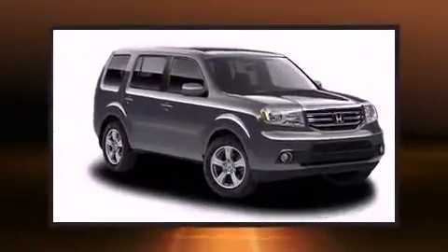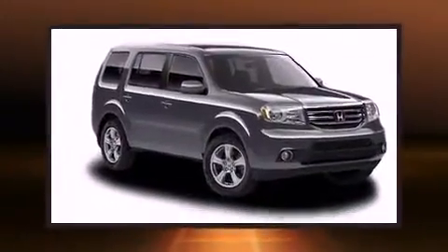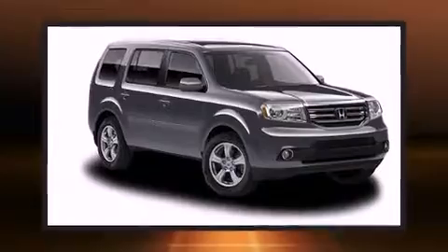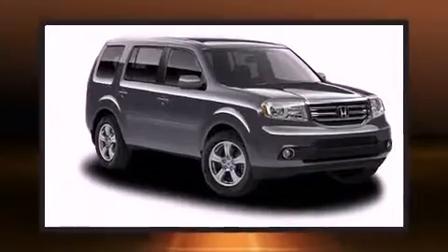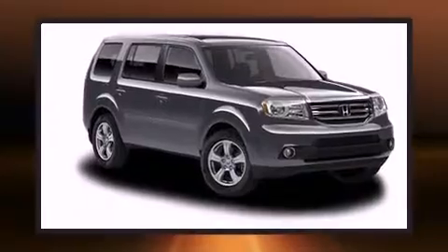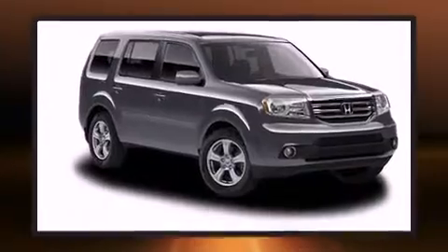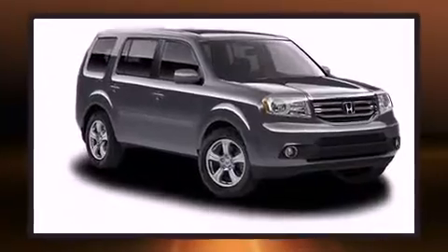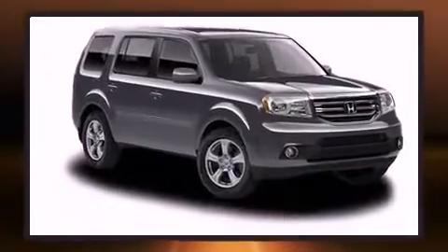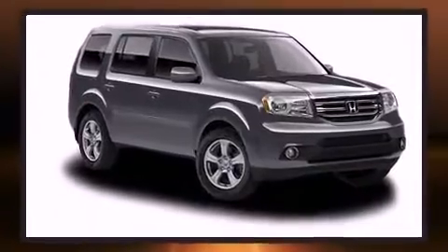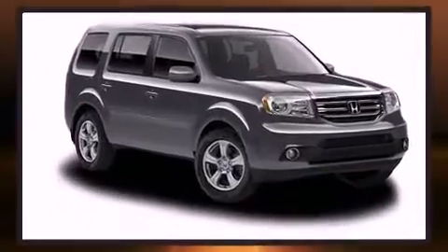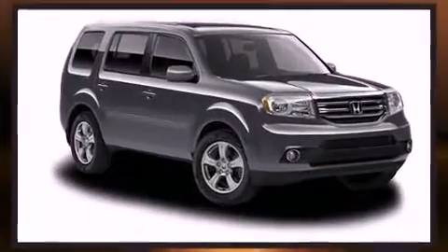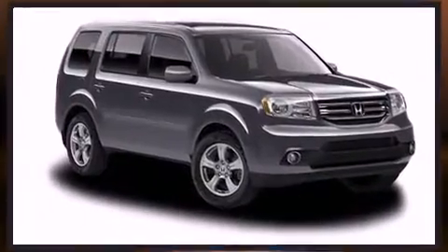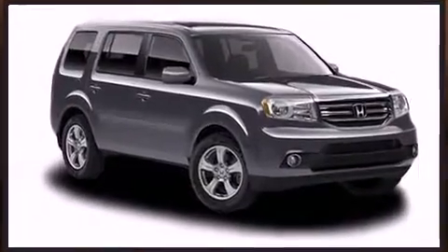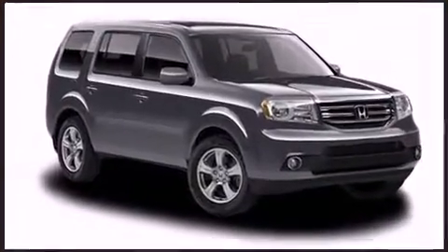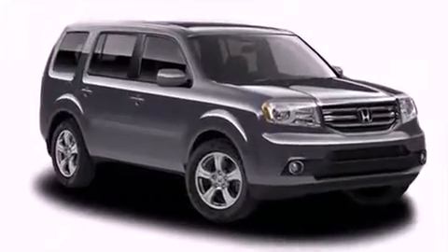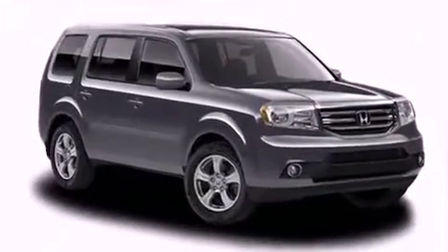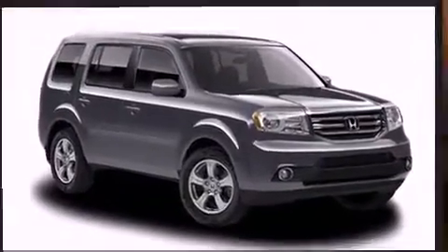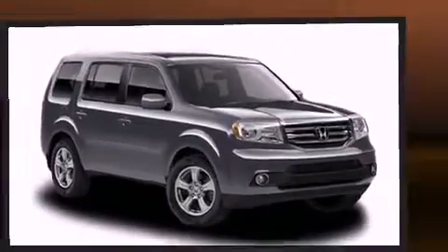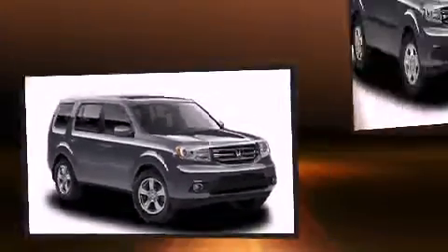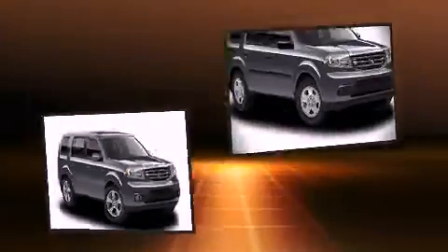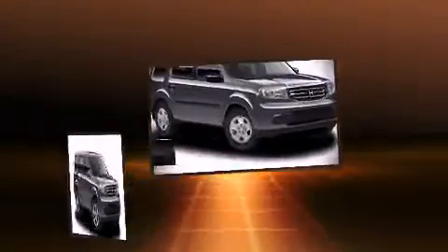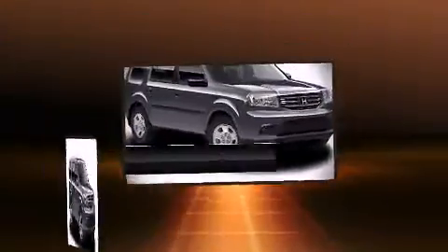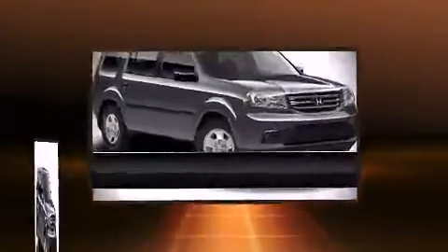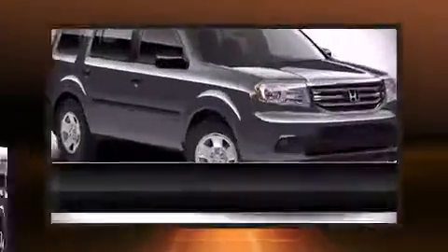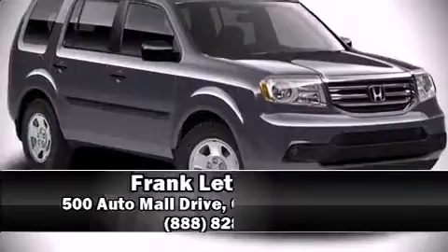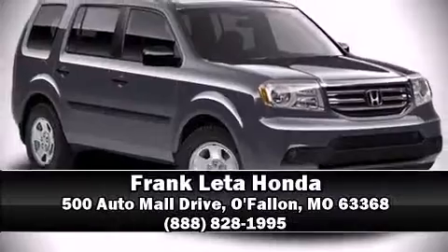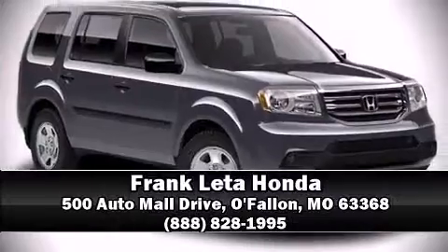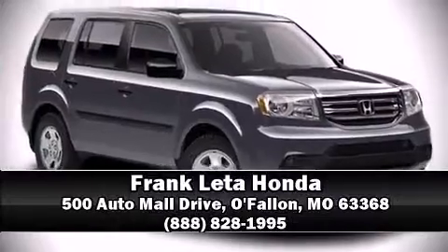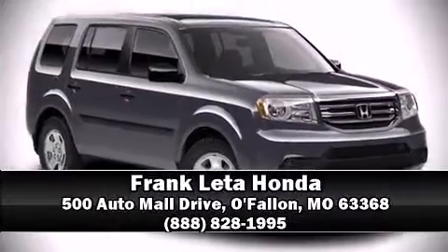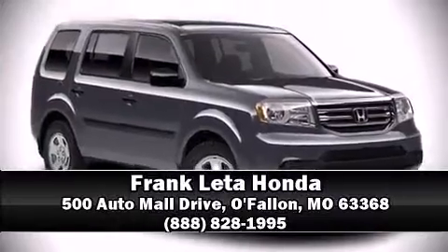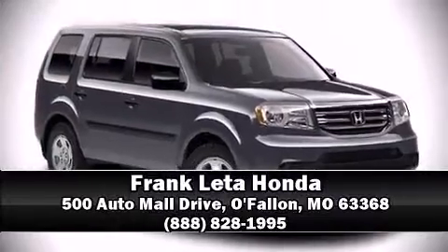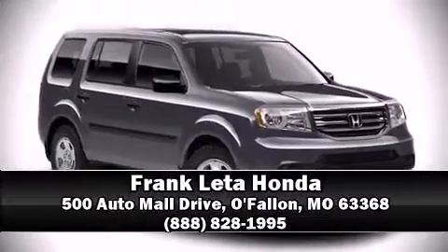Our experienced sales staff is eager to share its knowledge and enthusiasm with you. Call now to schedule a test drive.